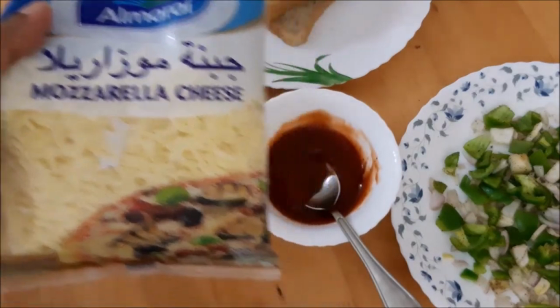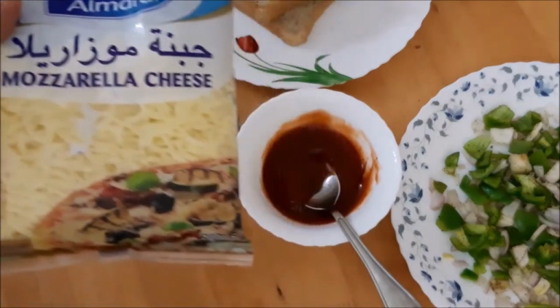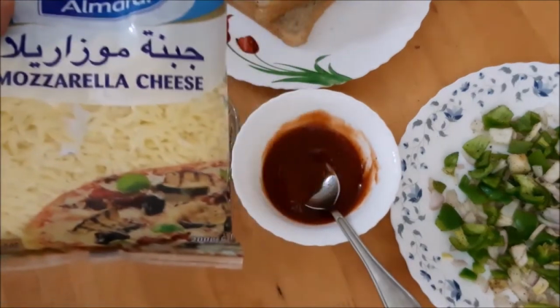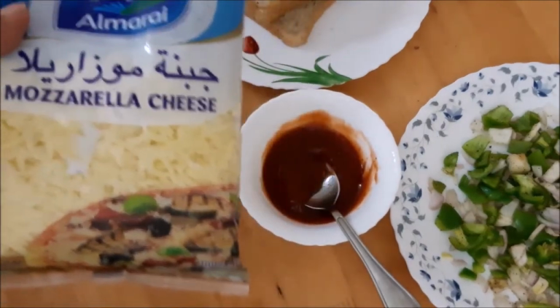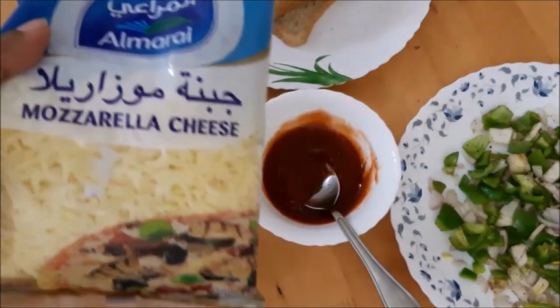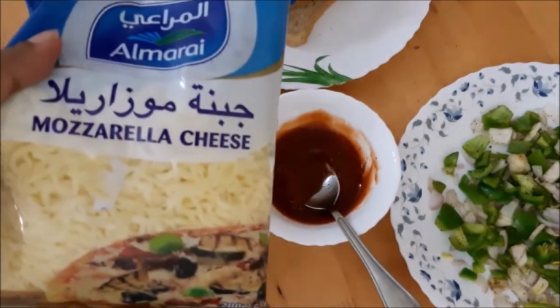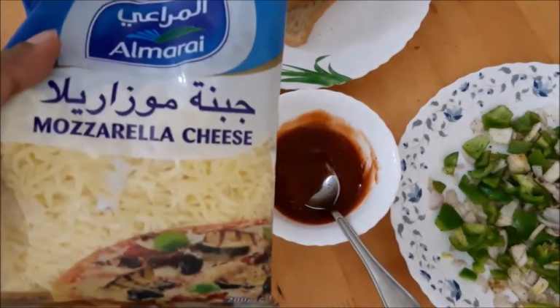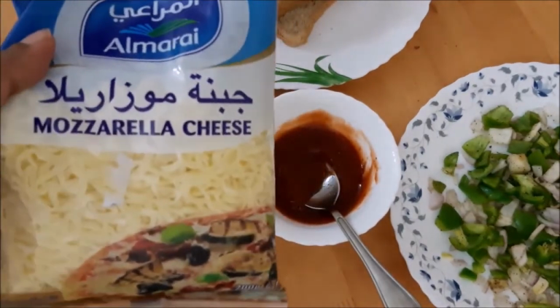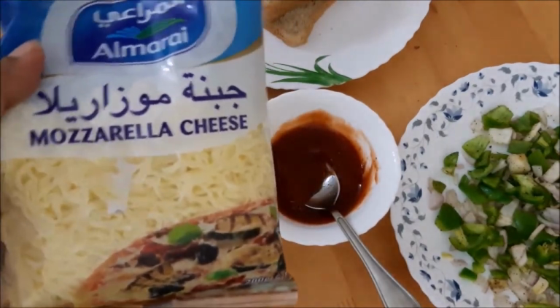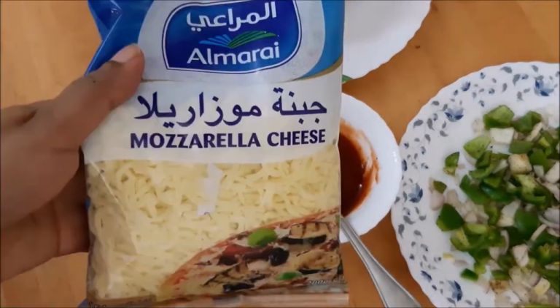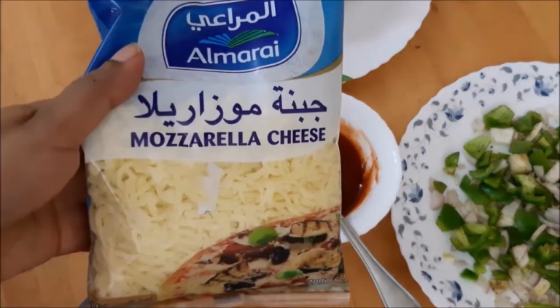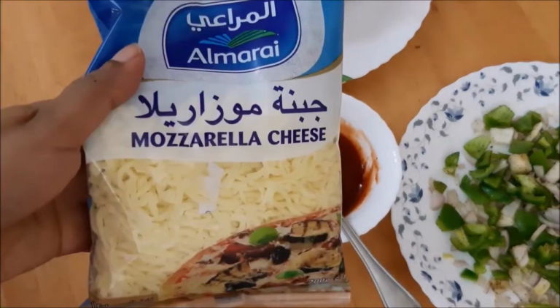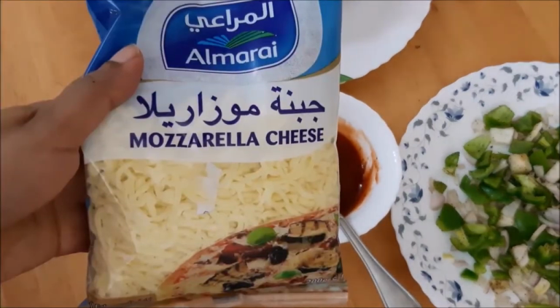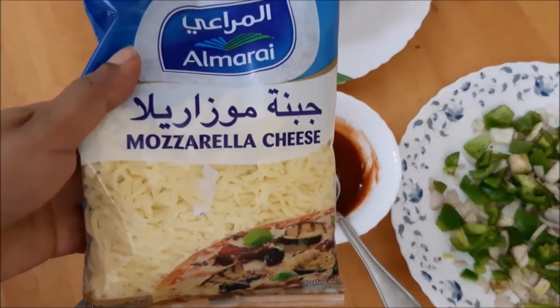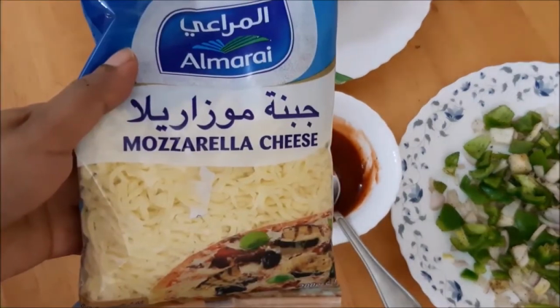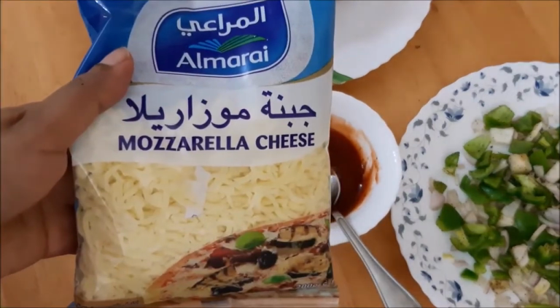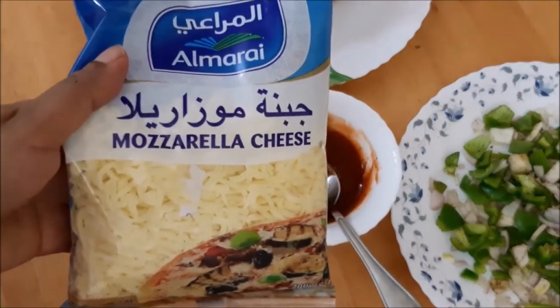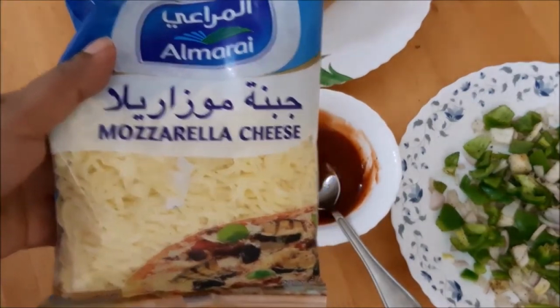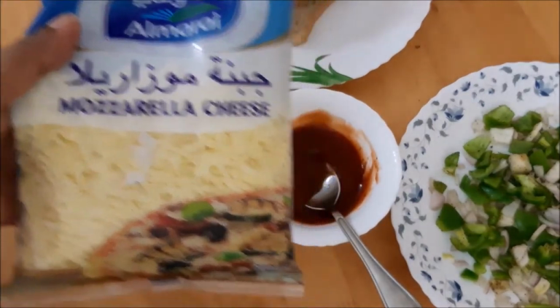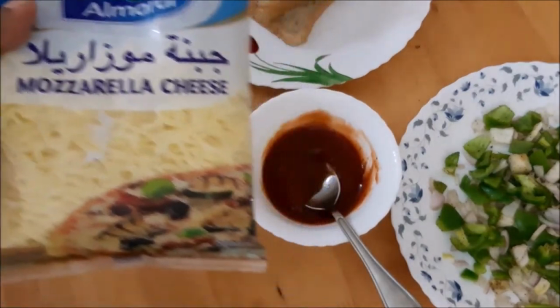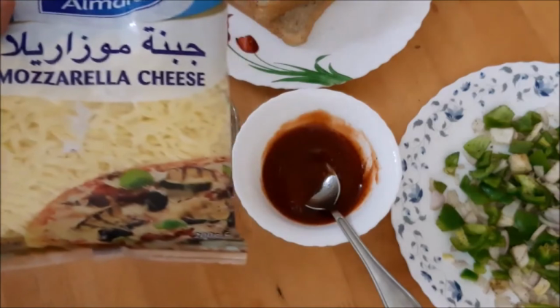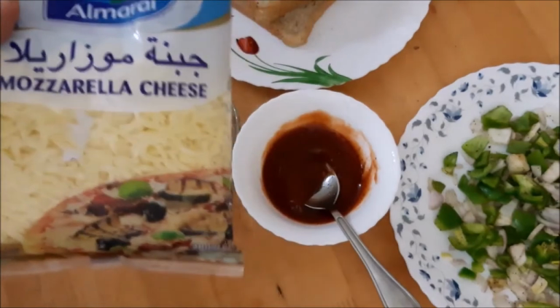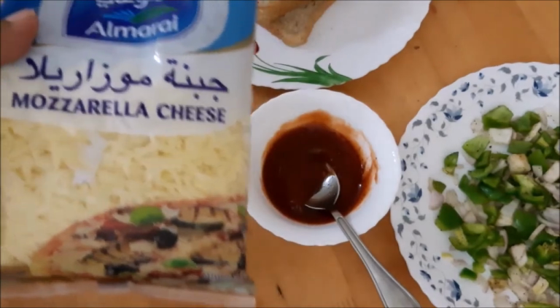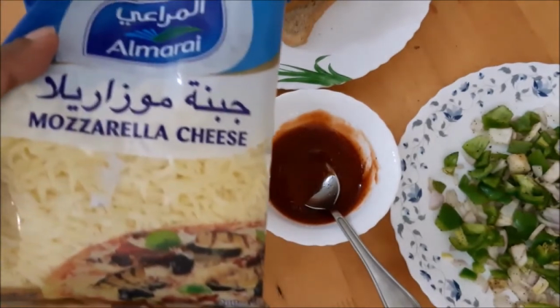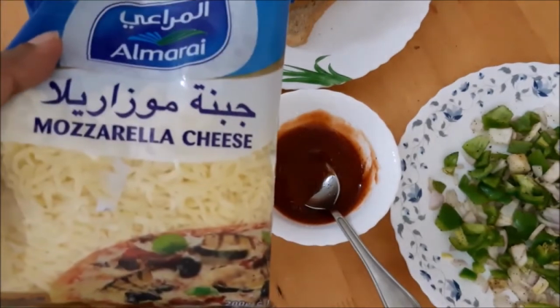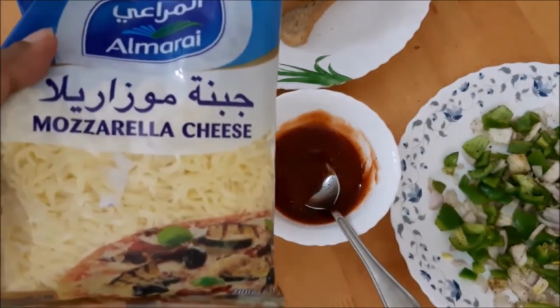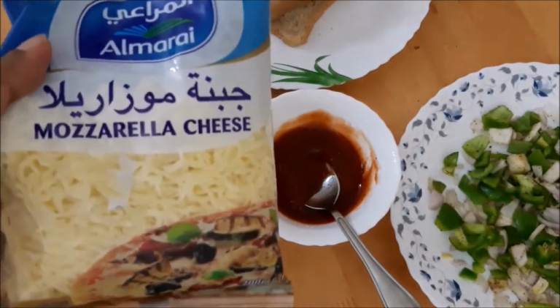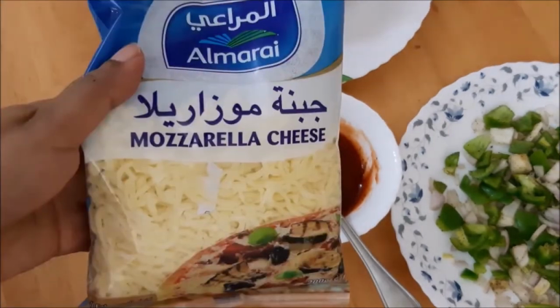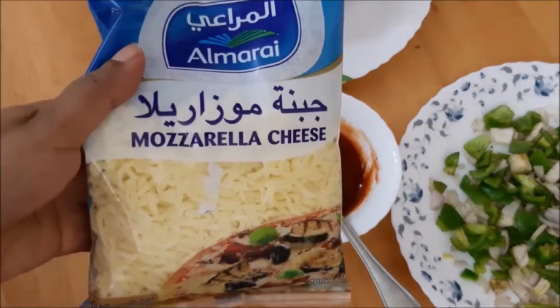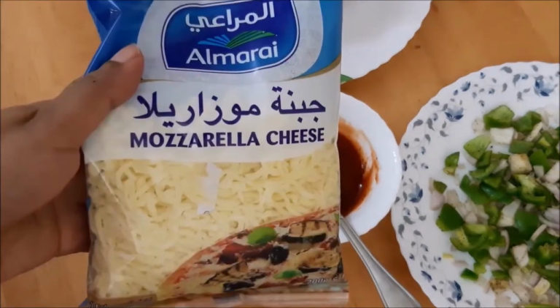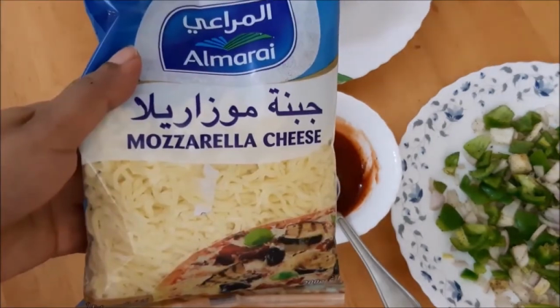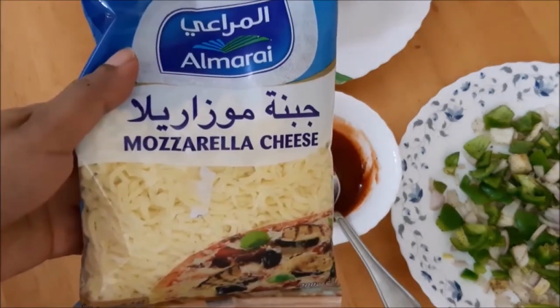Mozzarella cheese is used here. You can also add a triangle cheese.